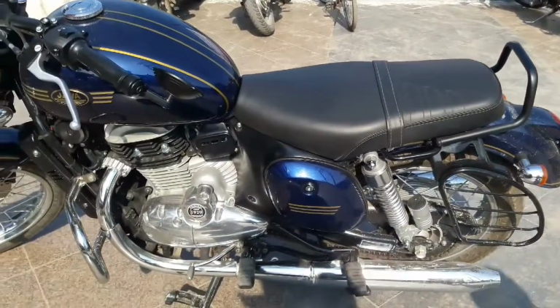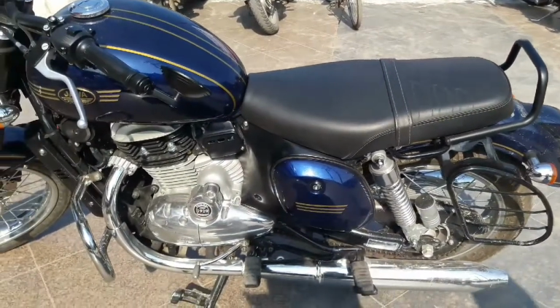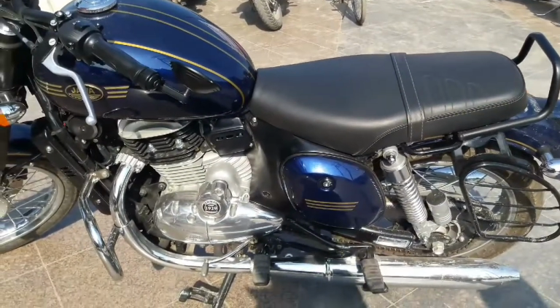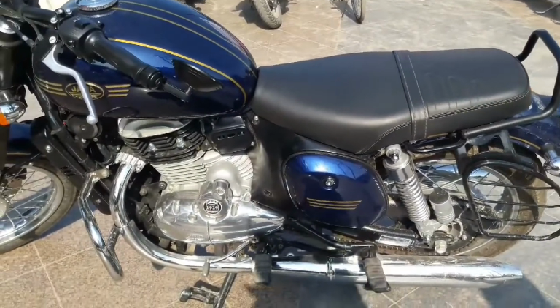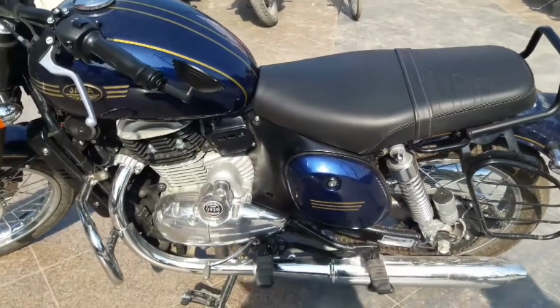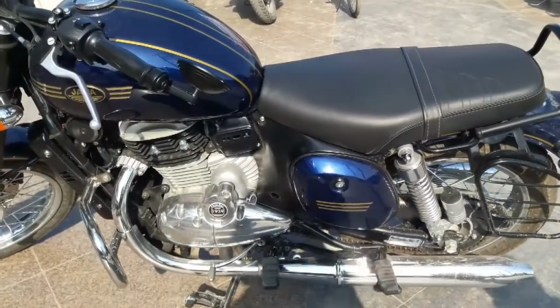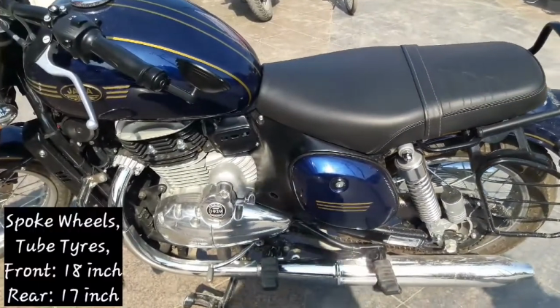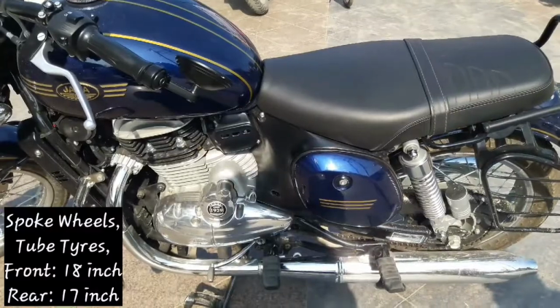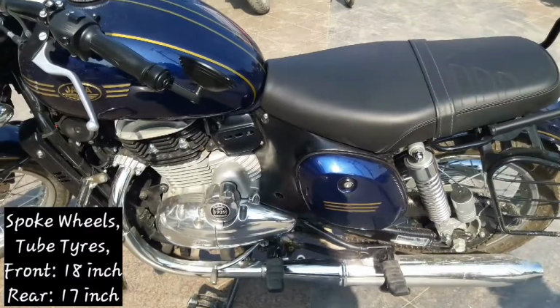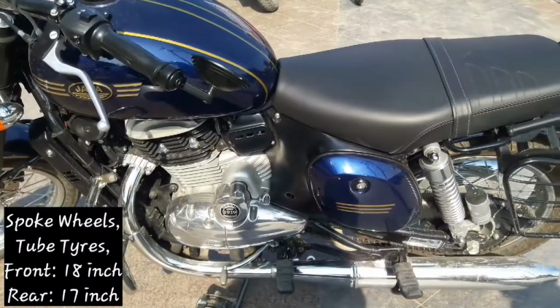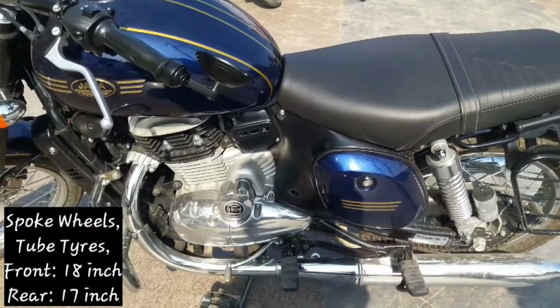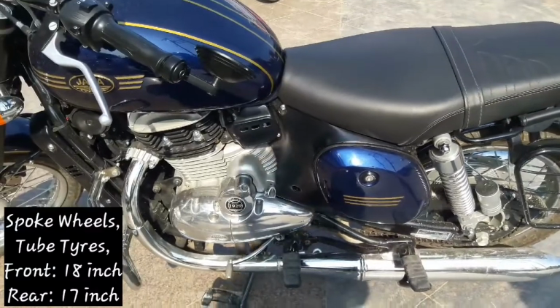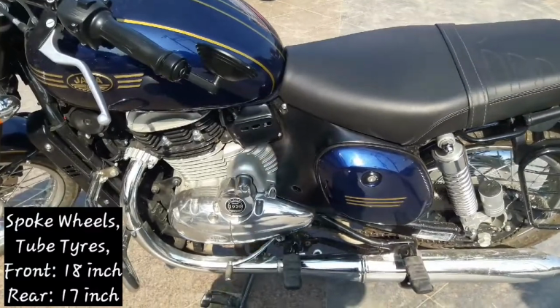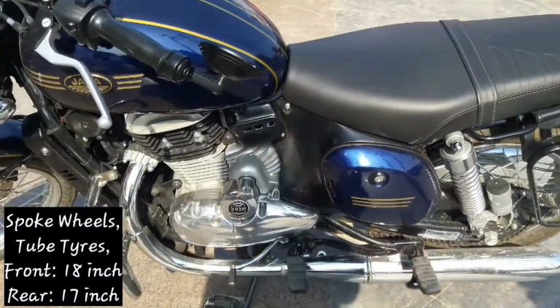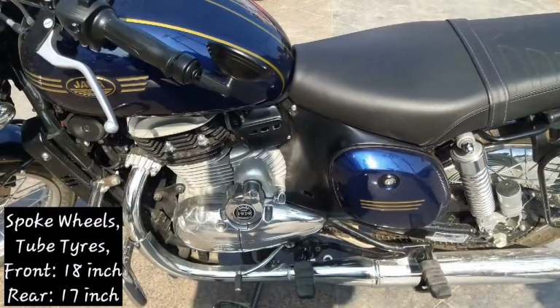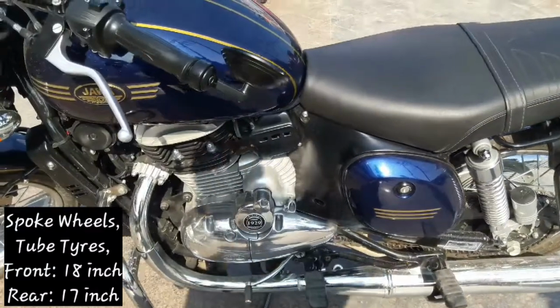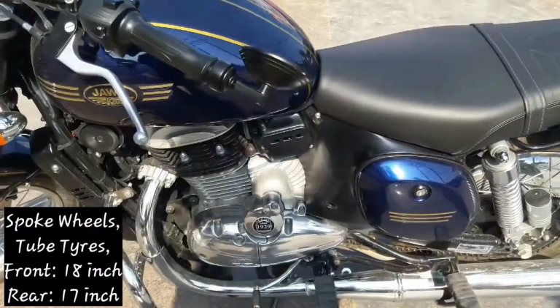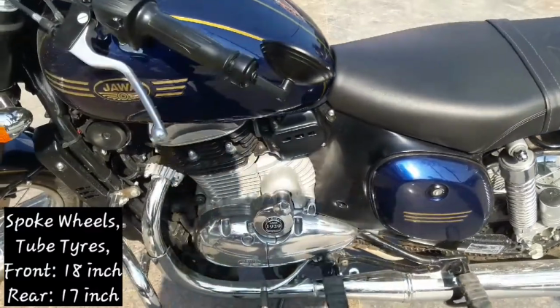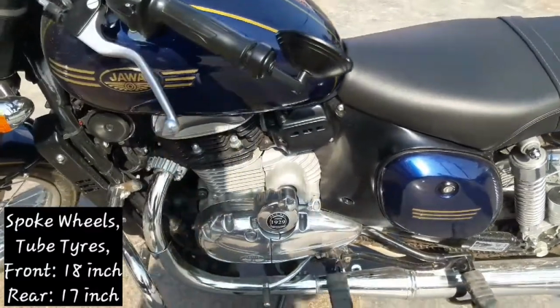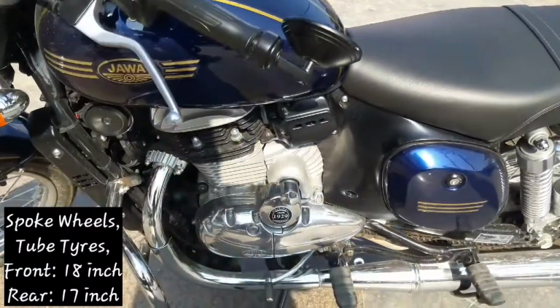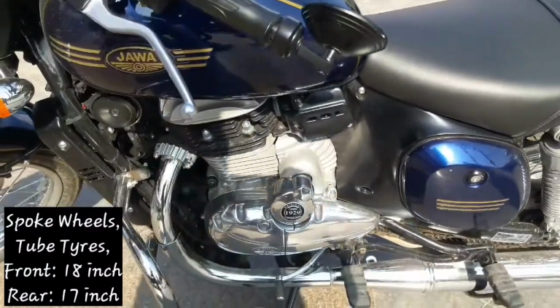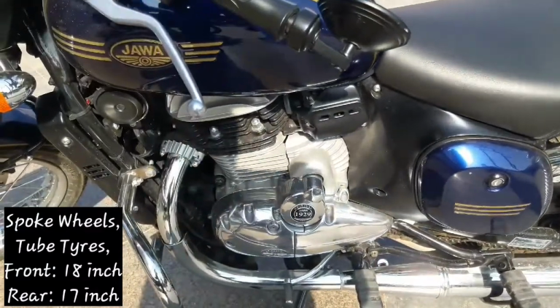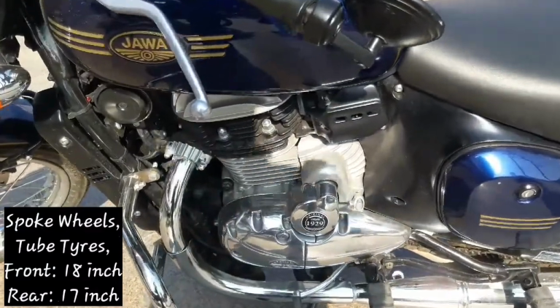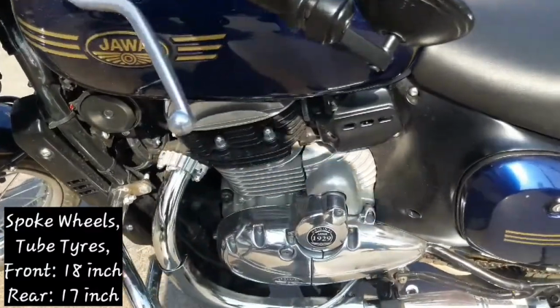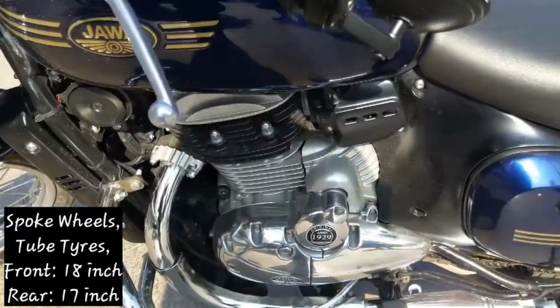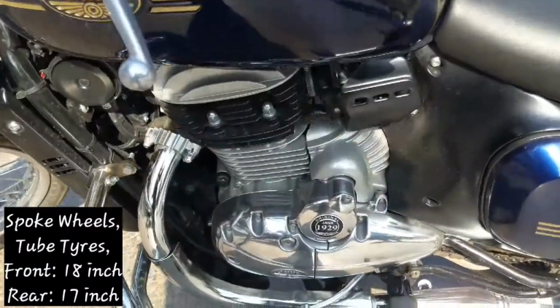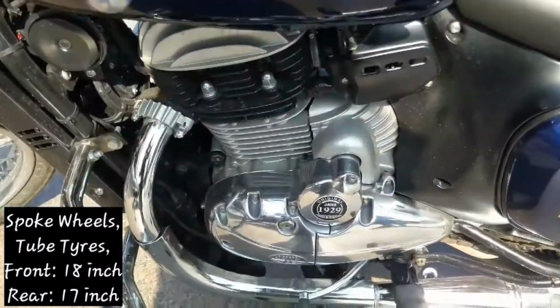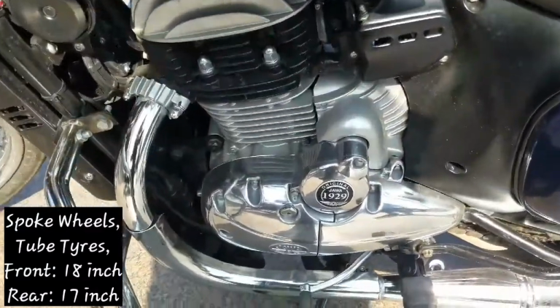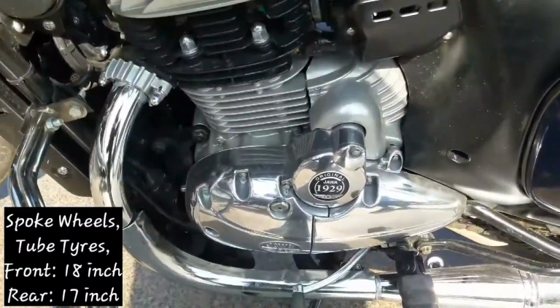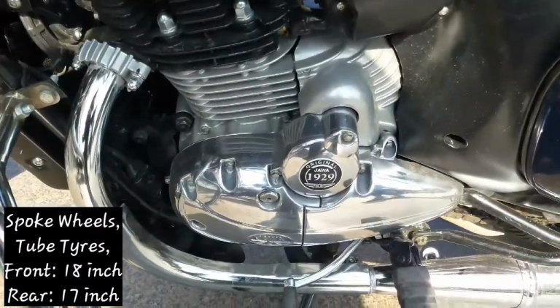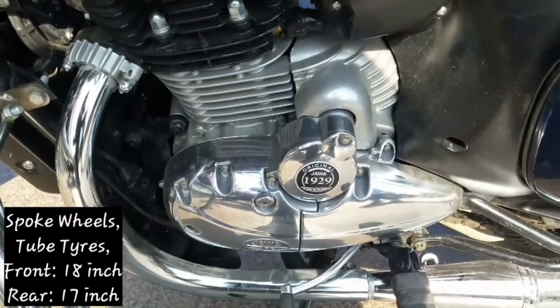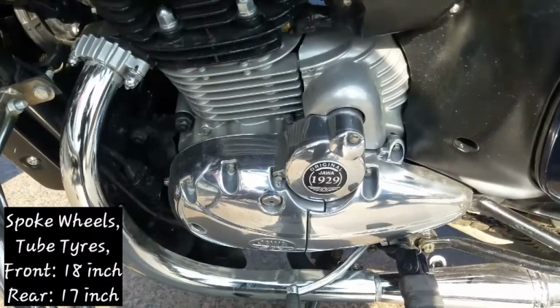The engine is basically derived from the Mahindra Mojo. It is what motivated Java to use this engine platform.